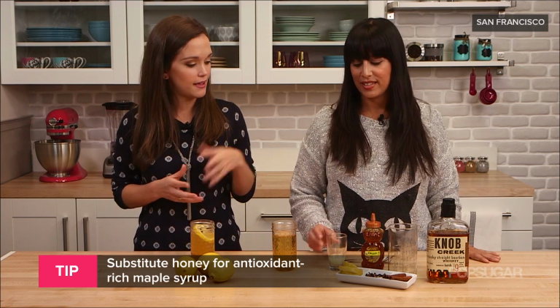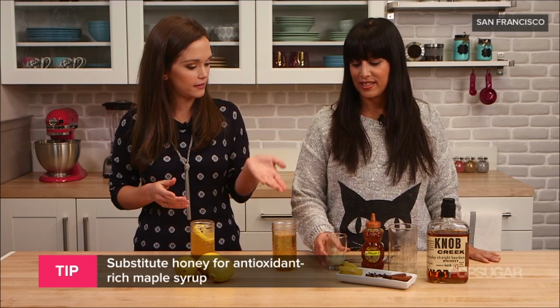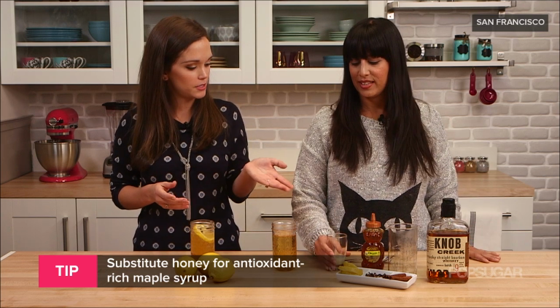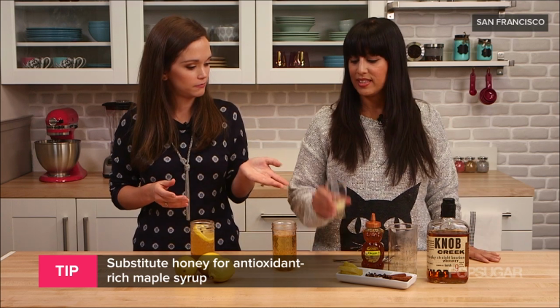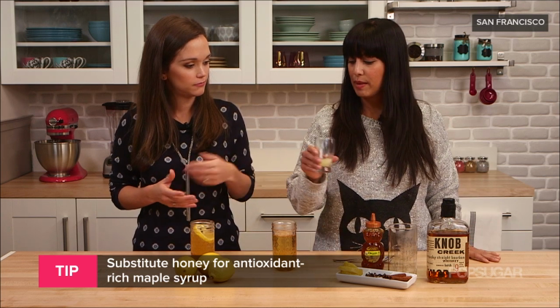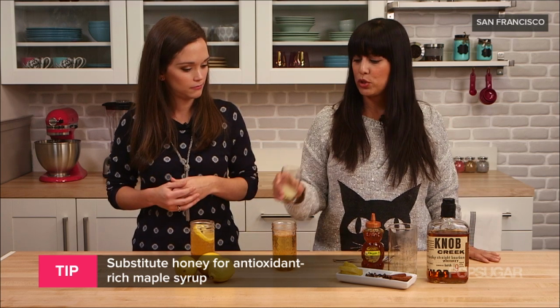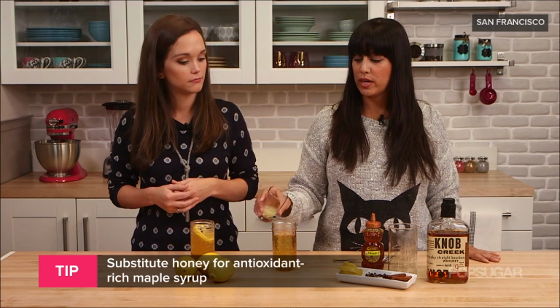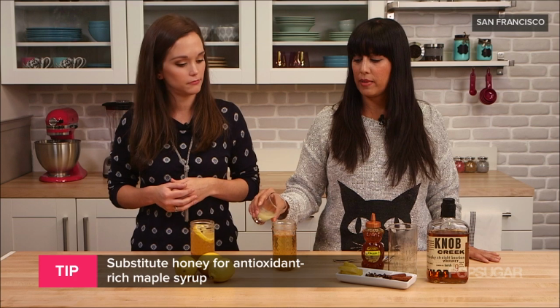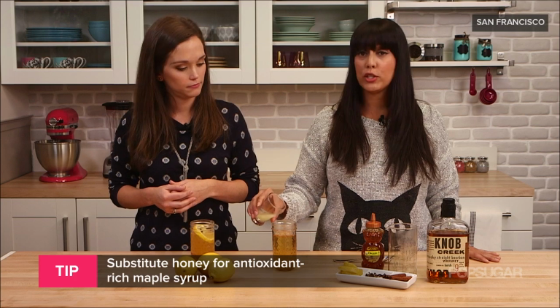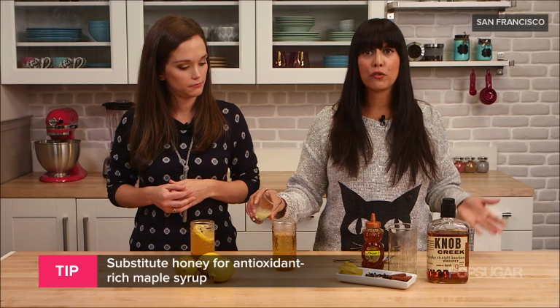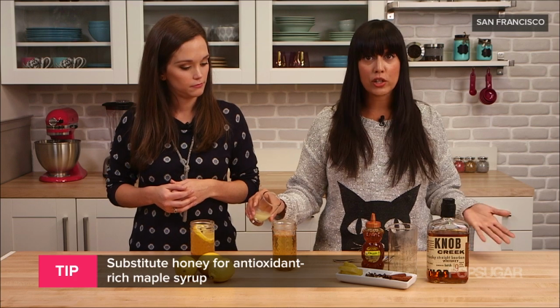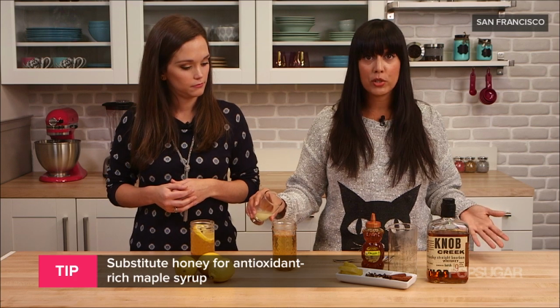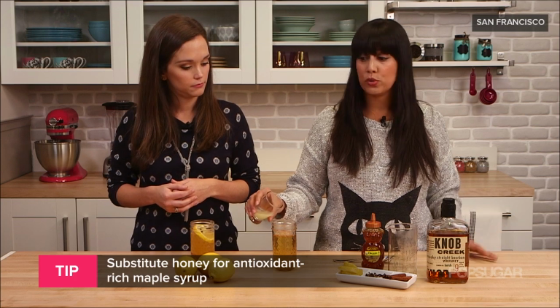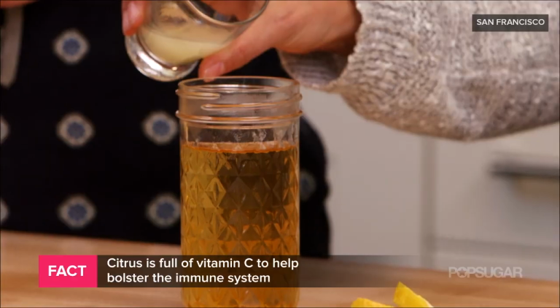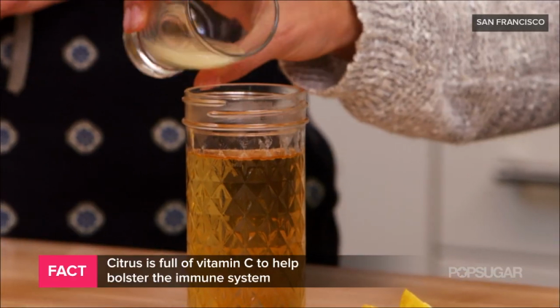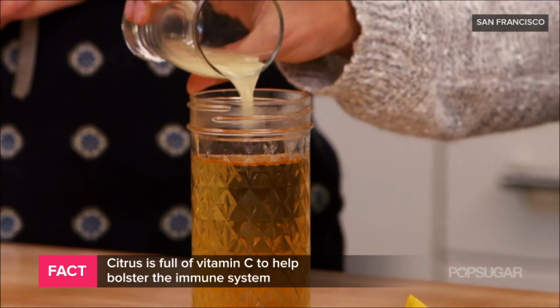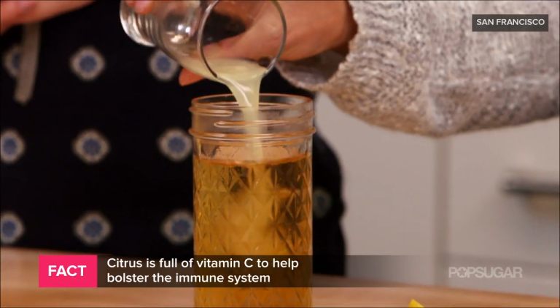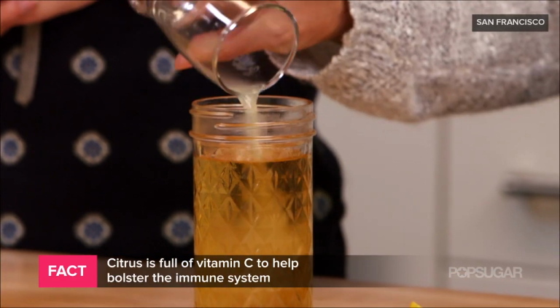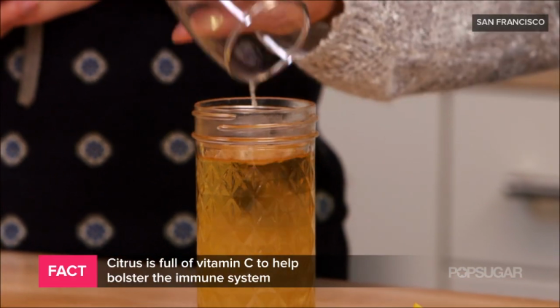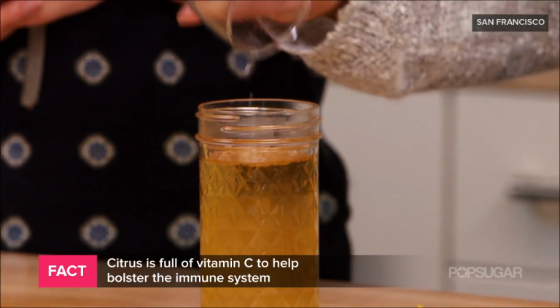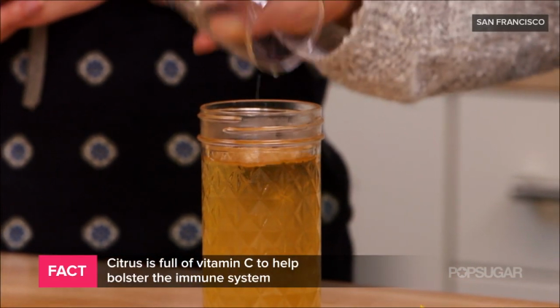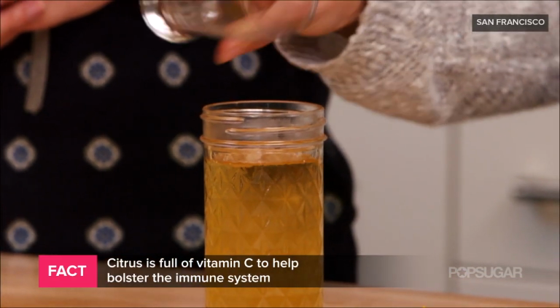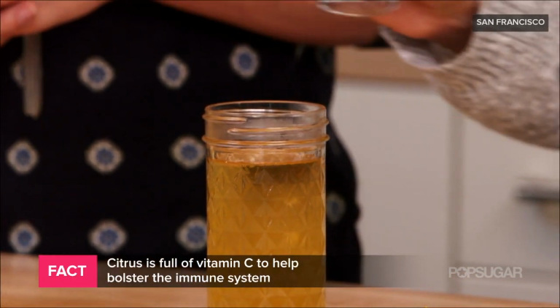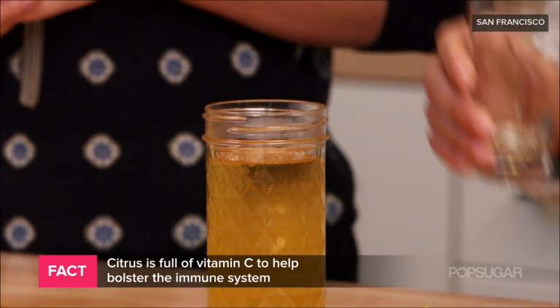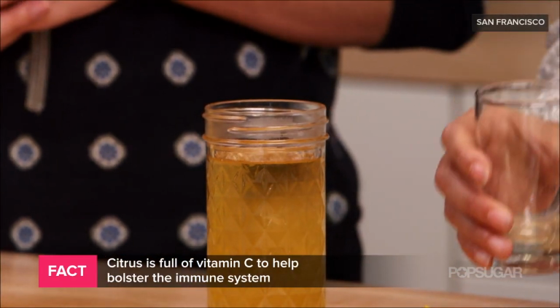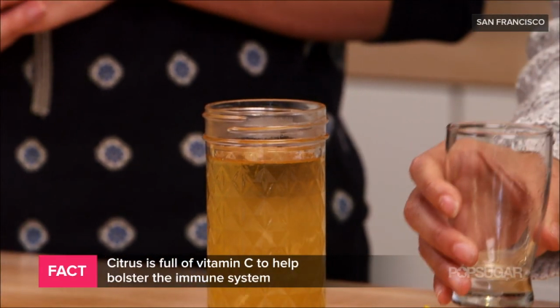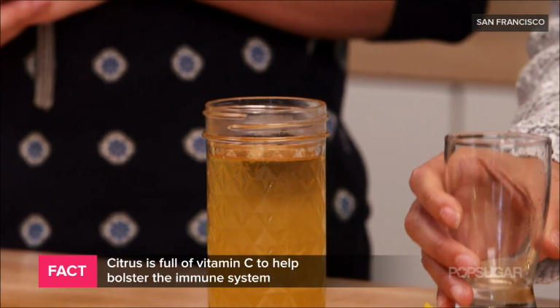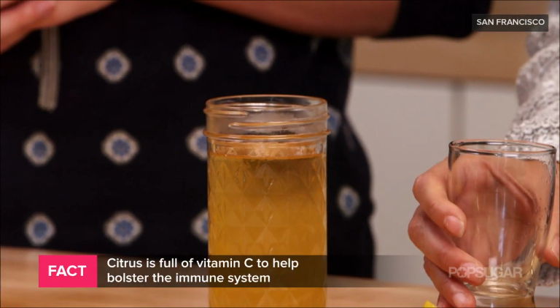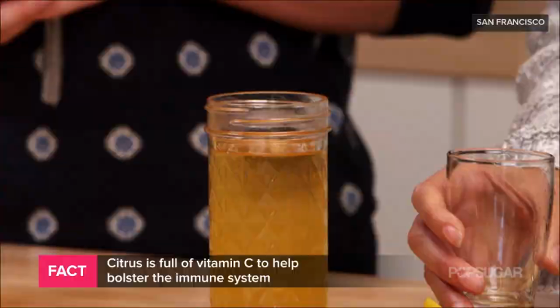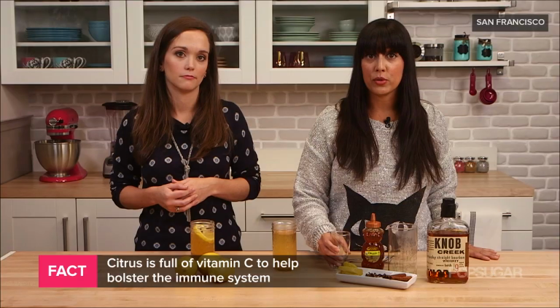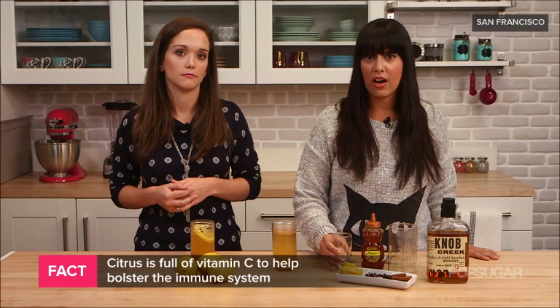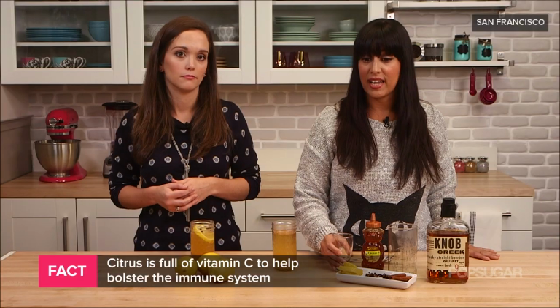And then the lemon juice — I like to use fresh lemon juice; it's brimming with vitamin C, which is so important to keep your immune system healthy during the holidays.